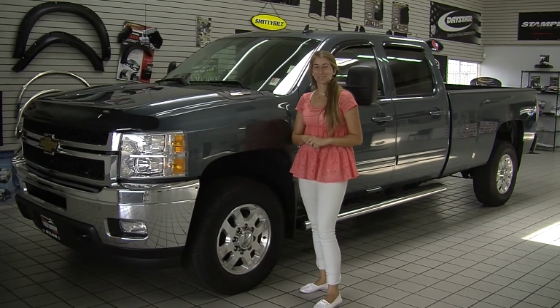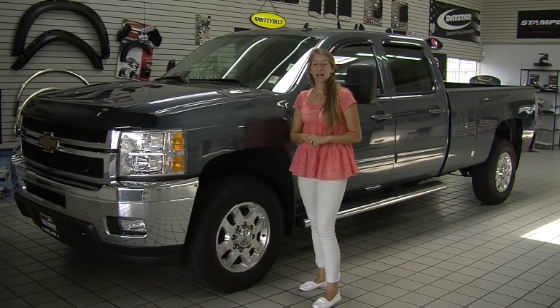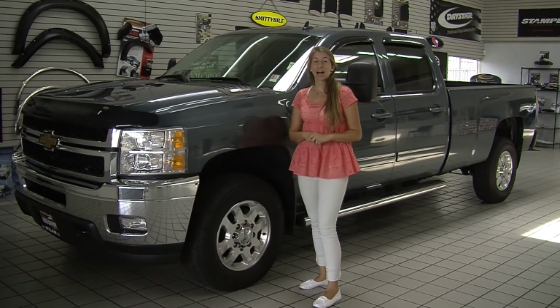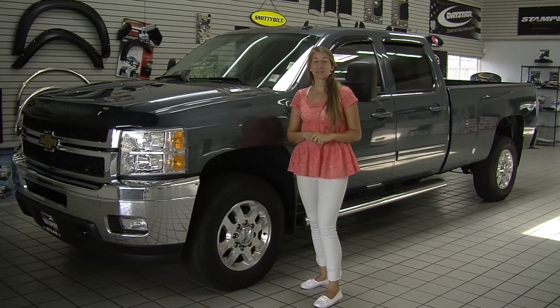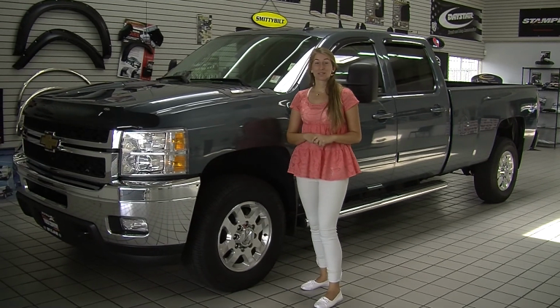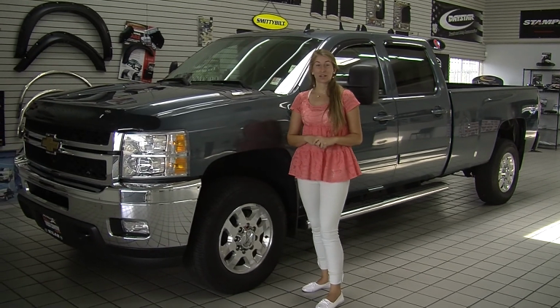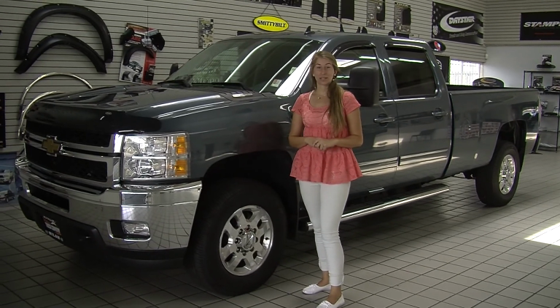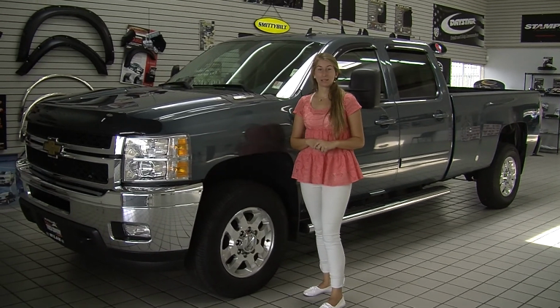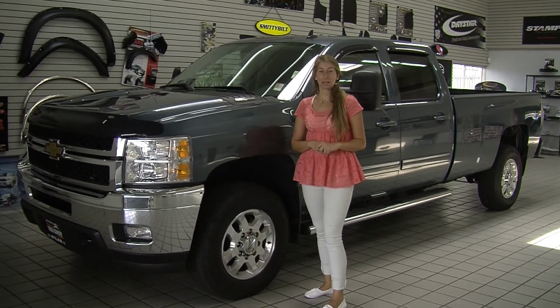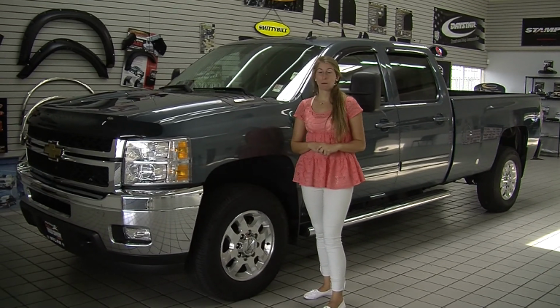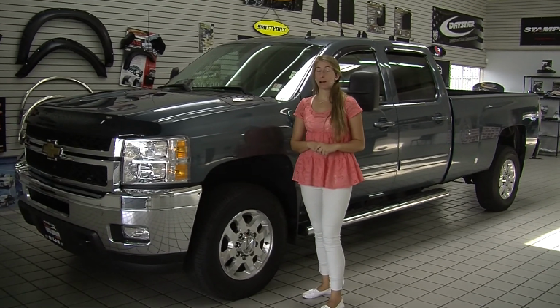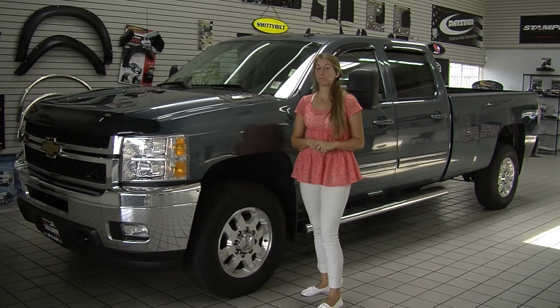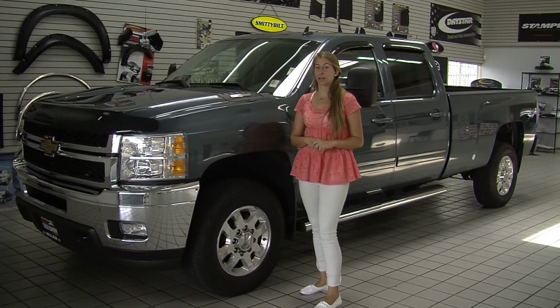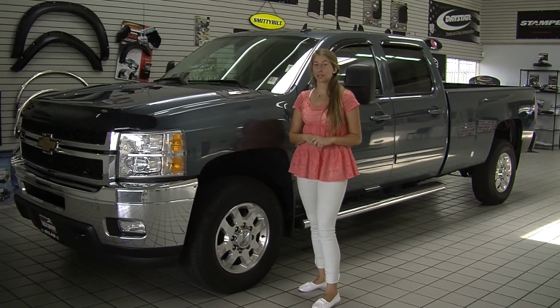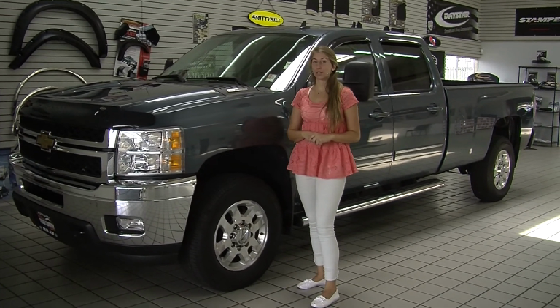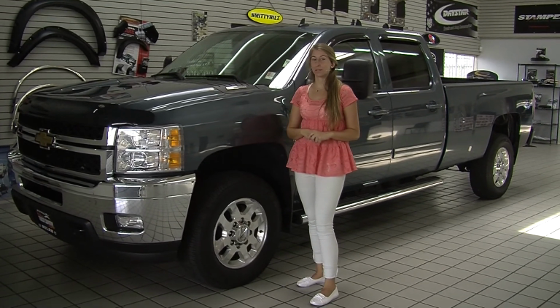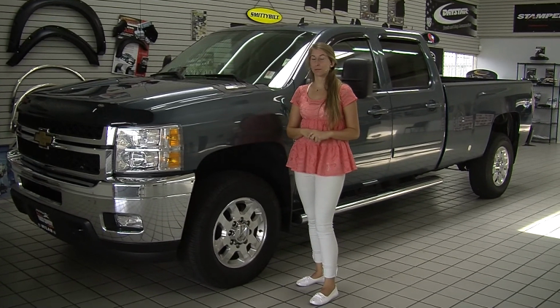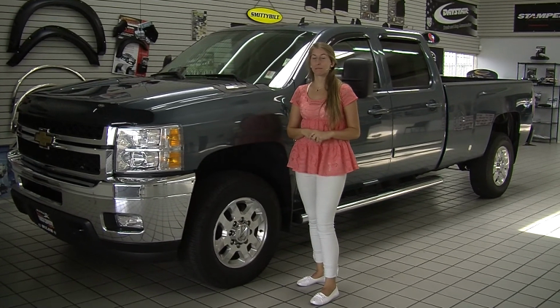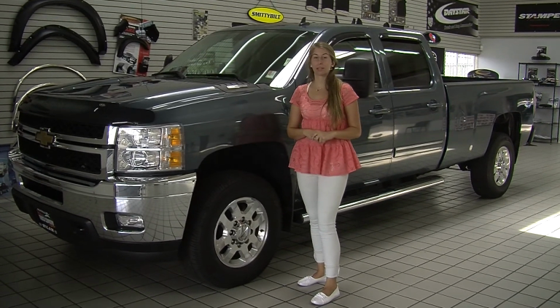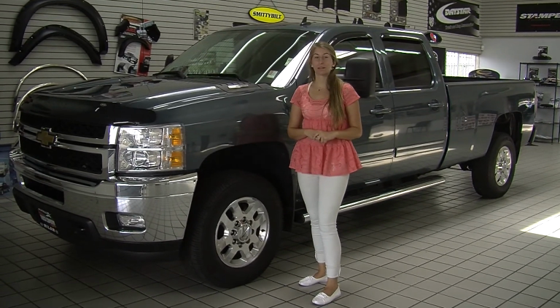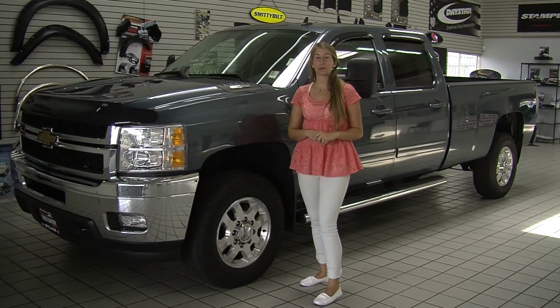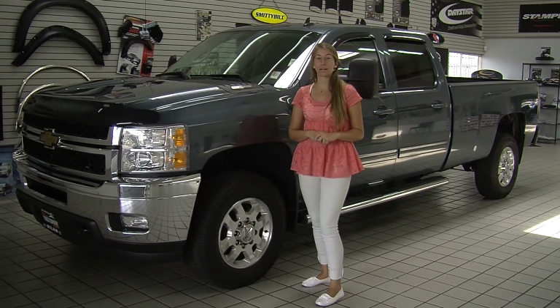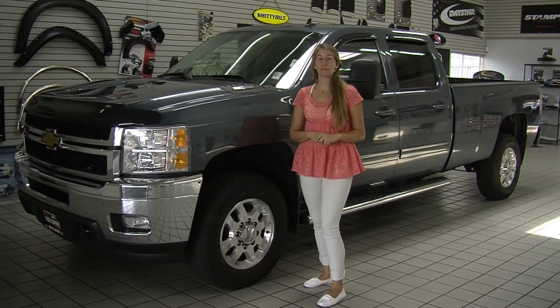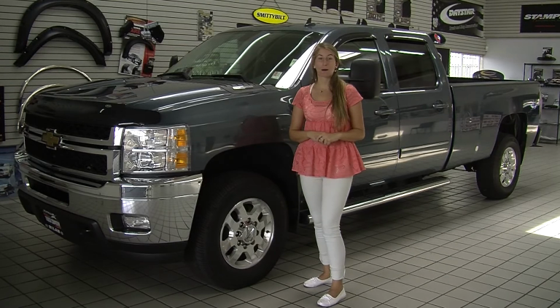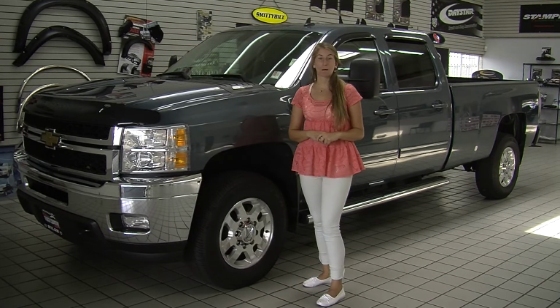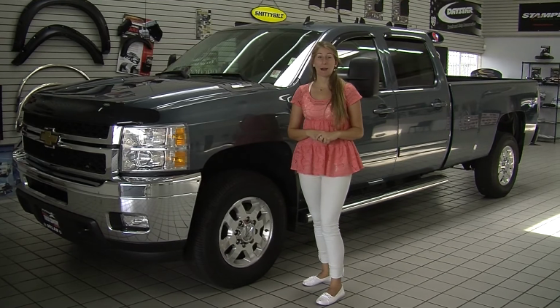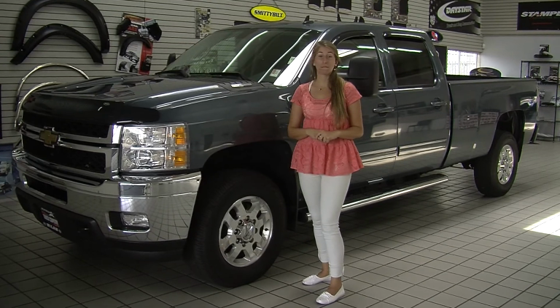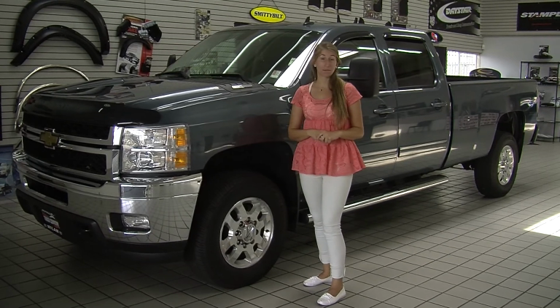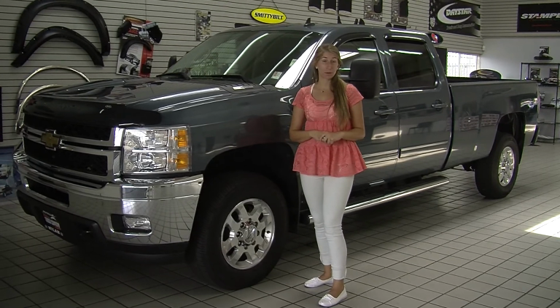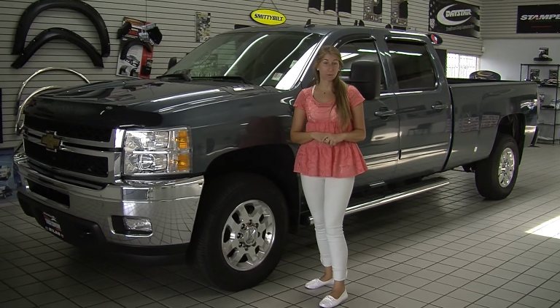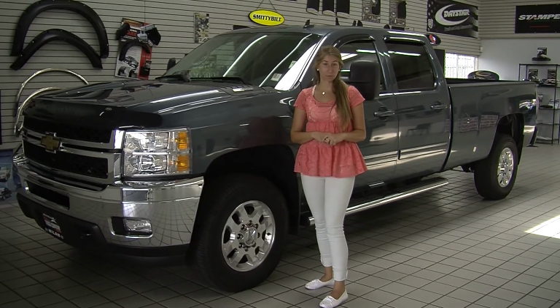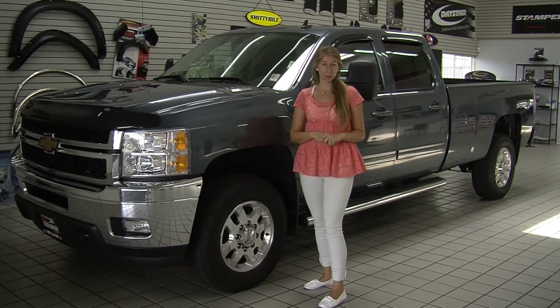Hi, this is Chelsea. Today I'm at Milam Truck Country, conveniently located in Puyallup at 500 River Road.